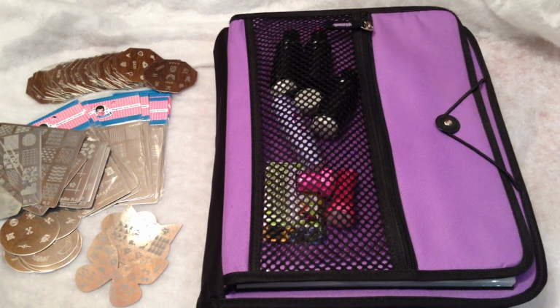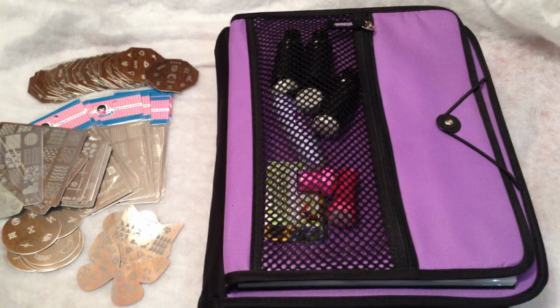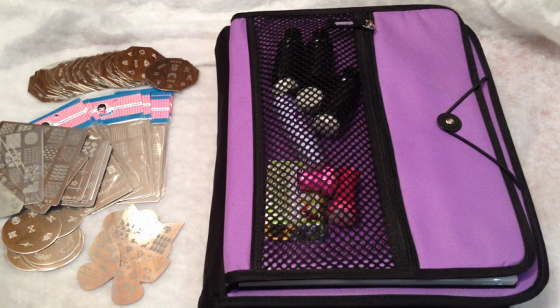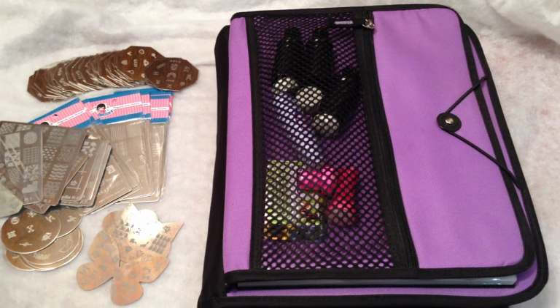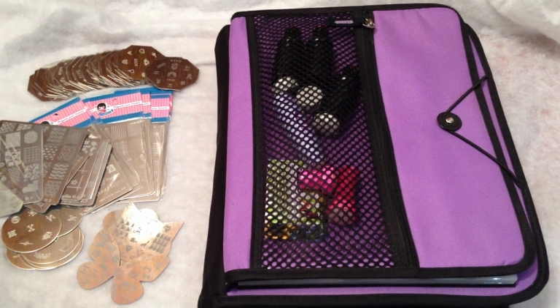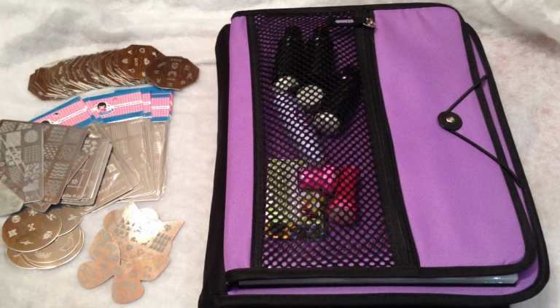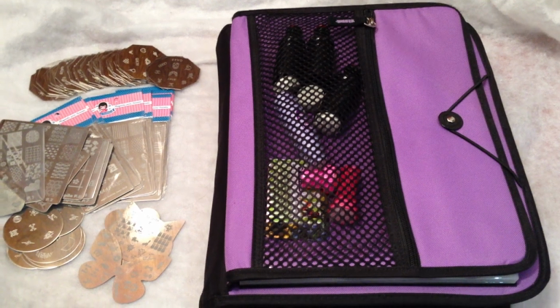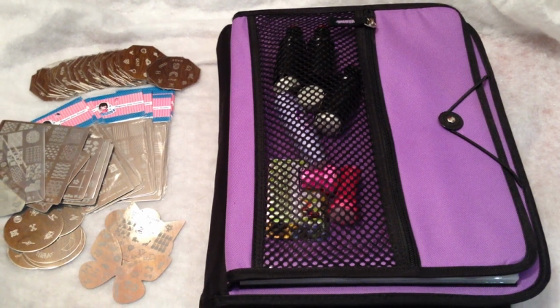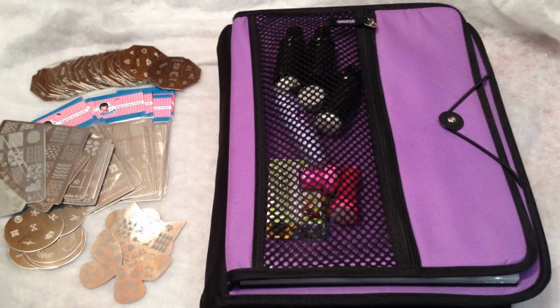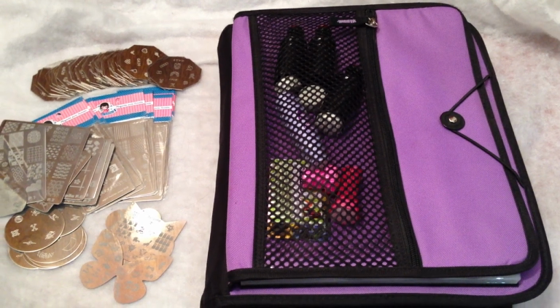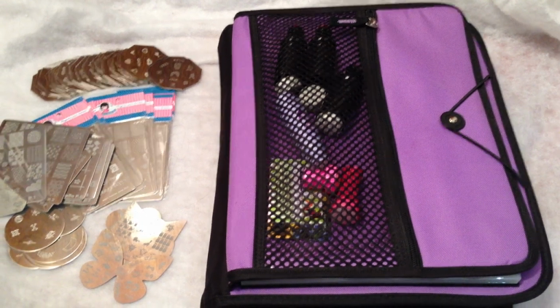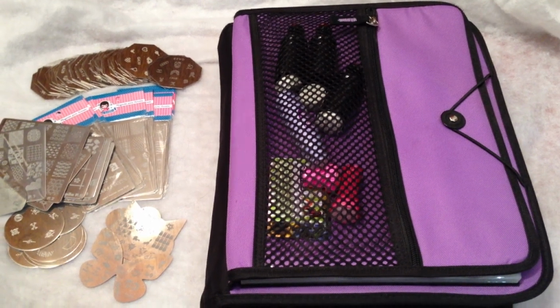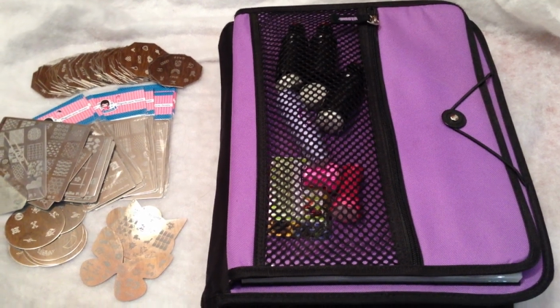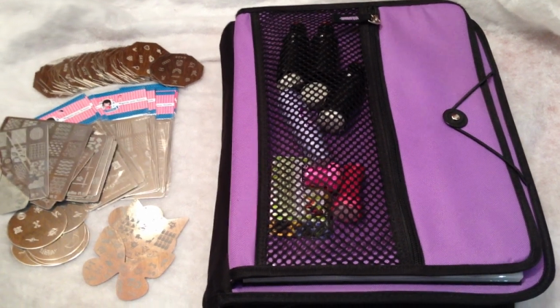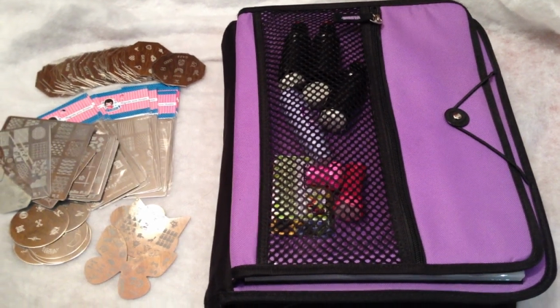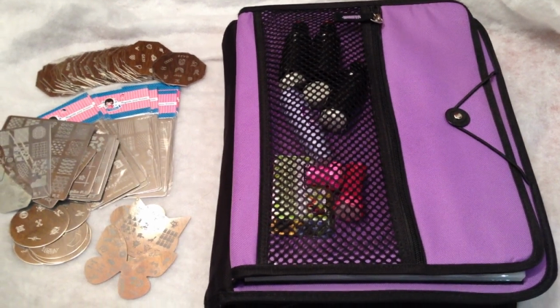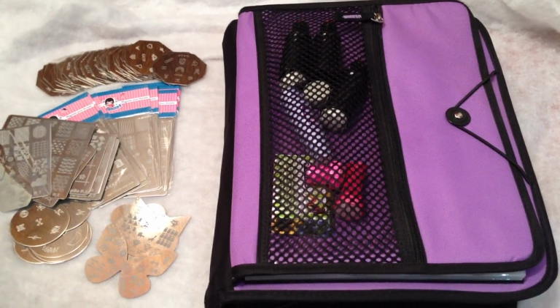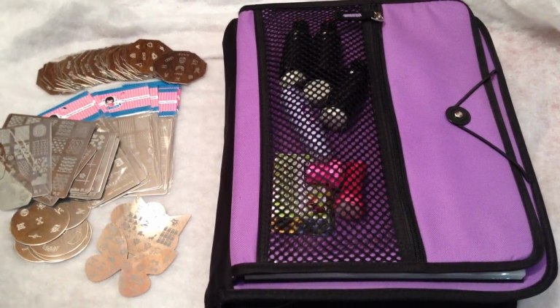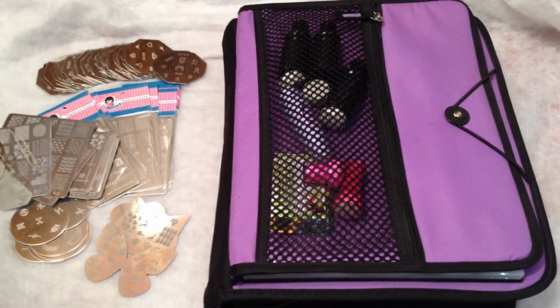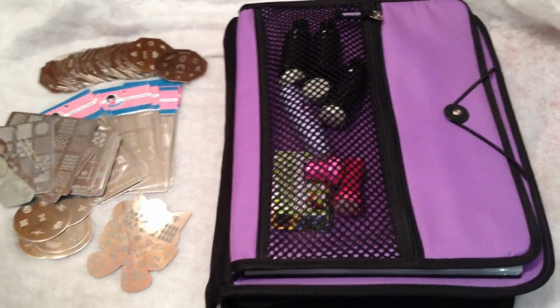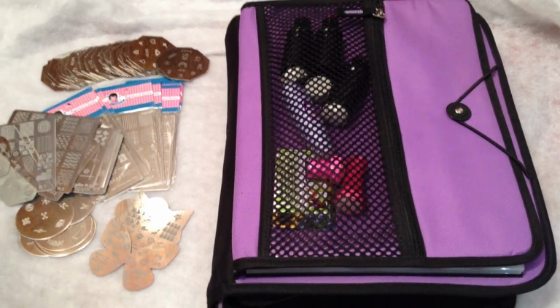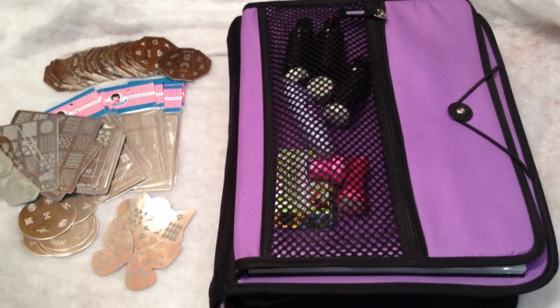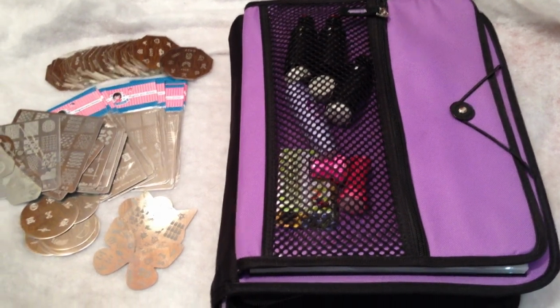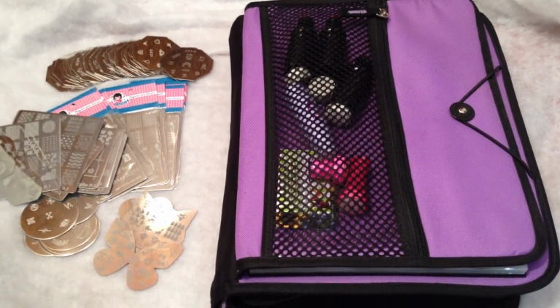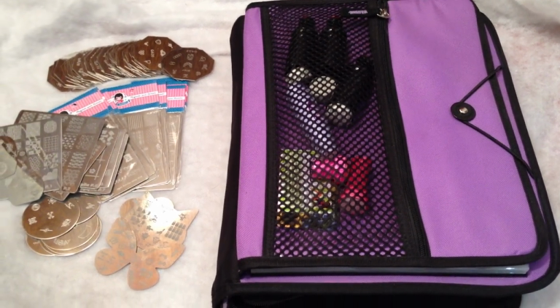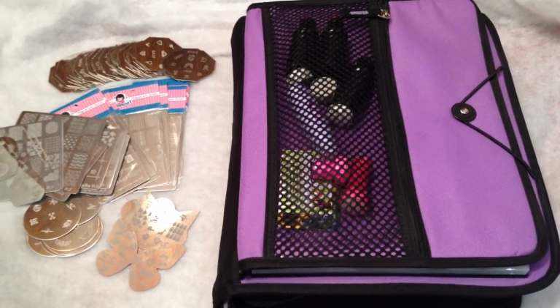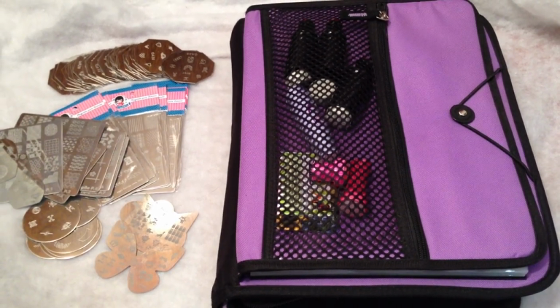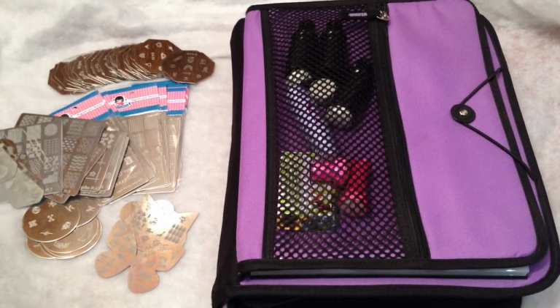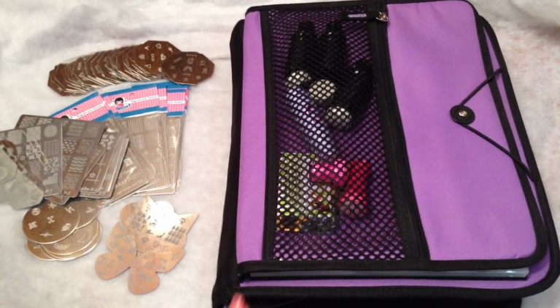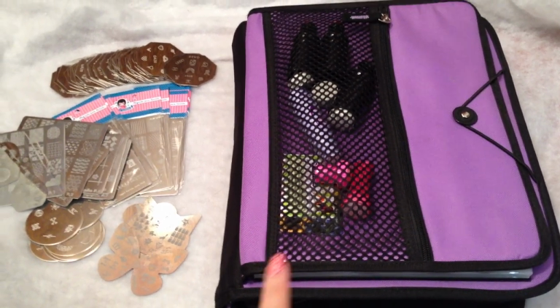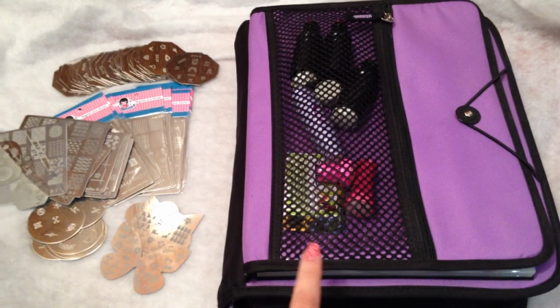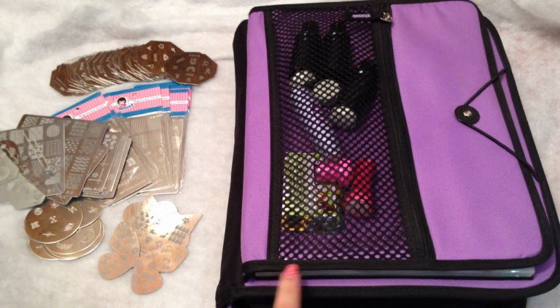Hi everyone, it's Janice. Today I'm going to share with you how I store my stamping plates and accessories.